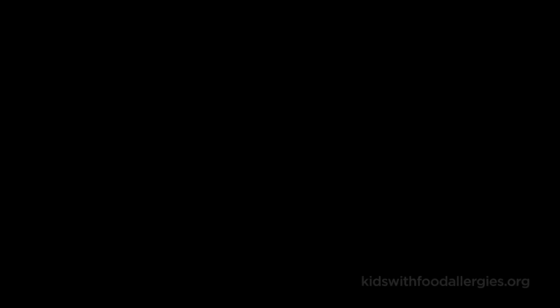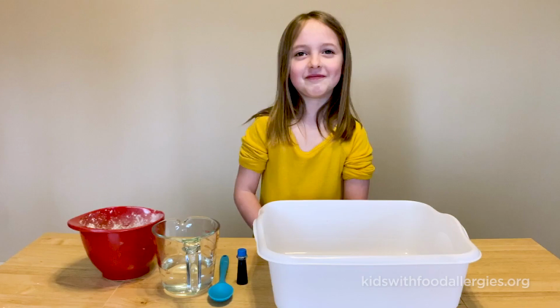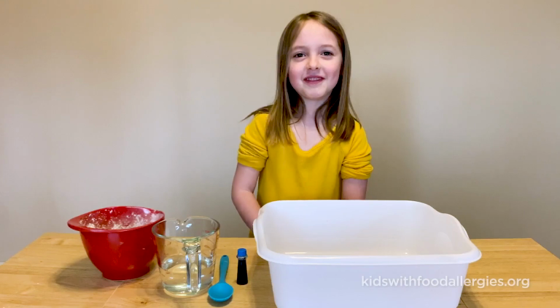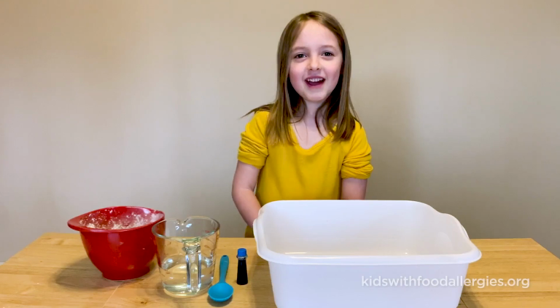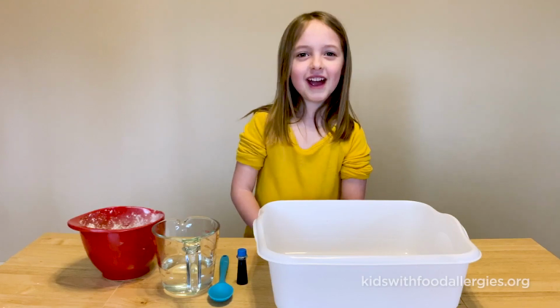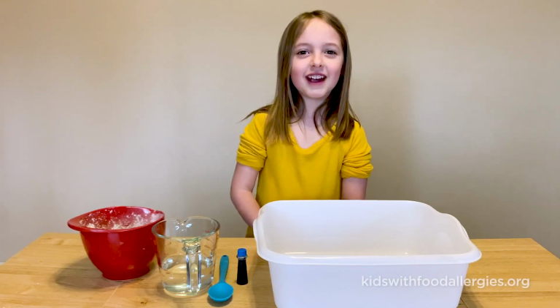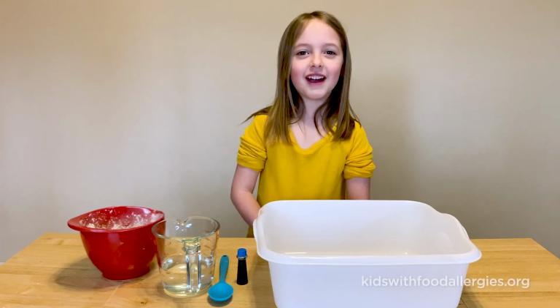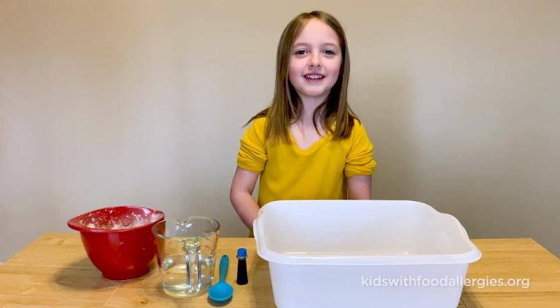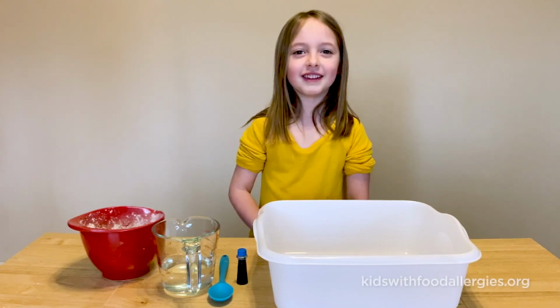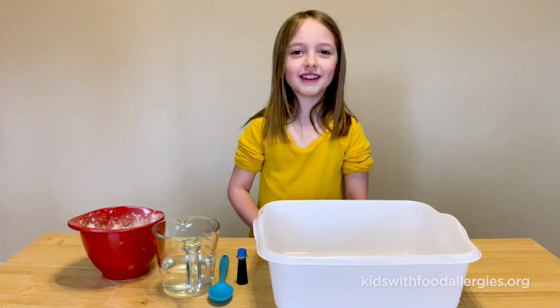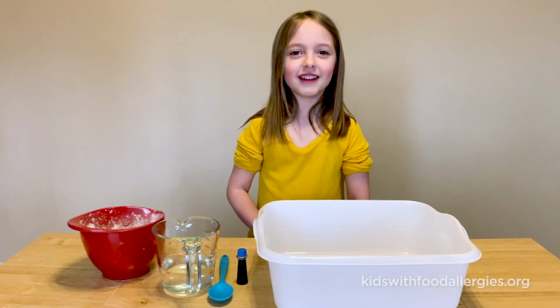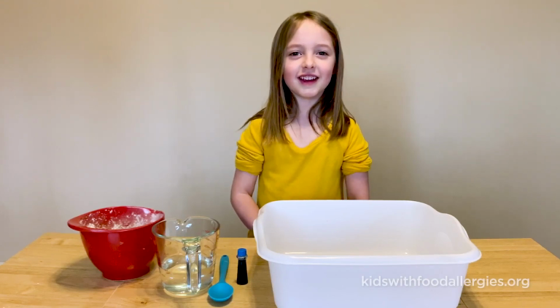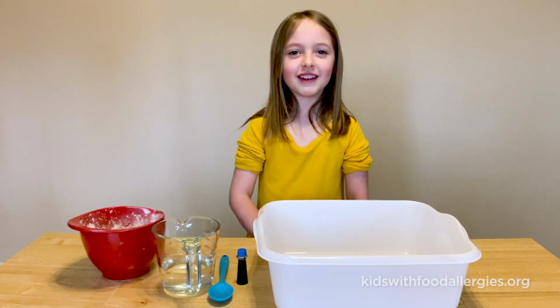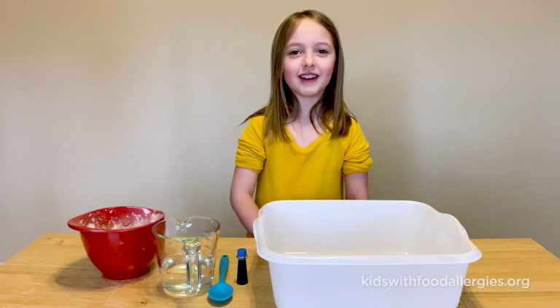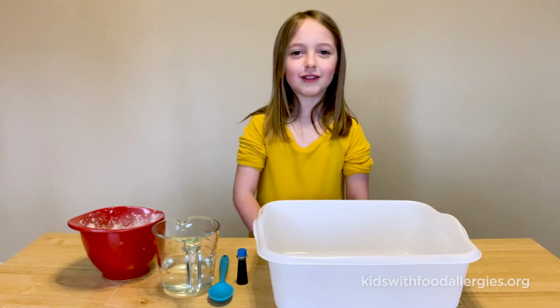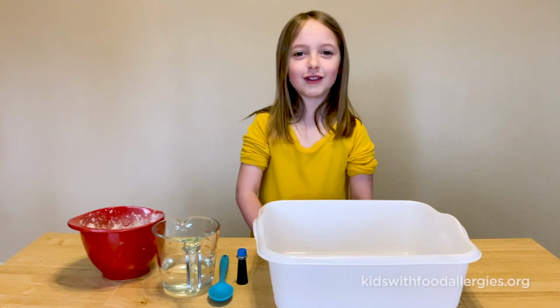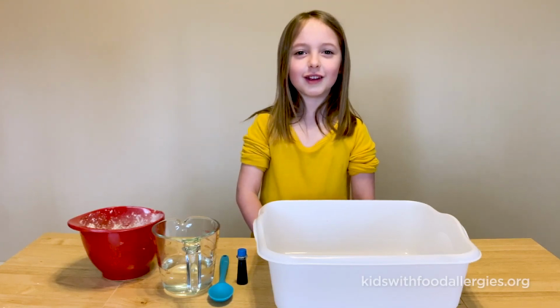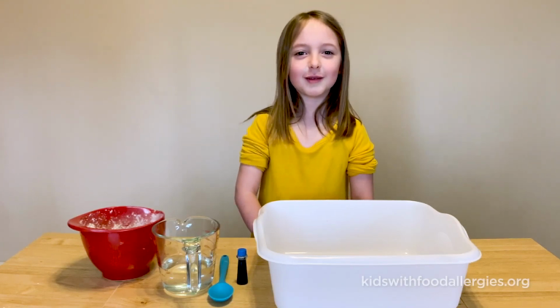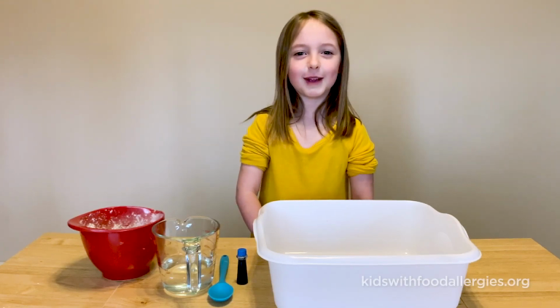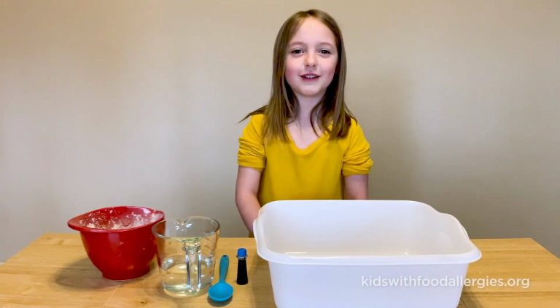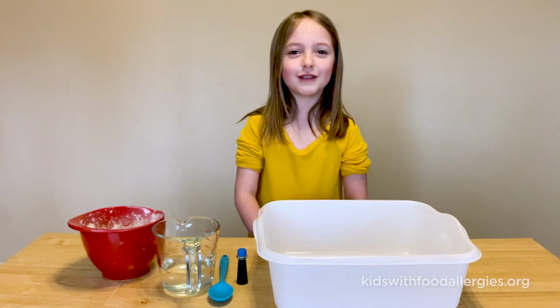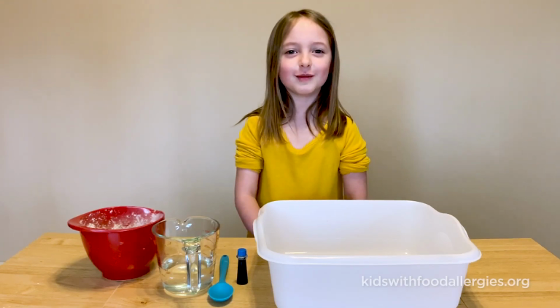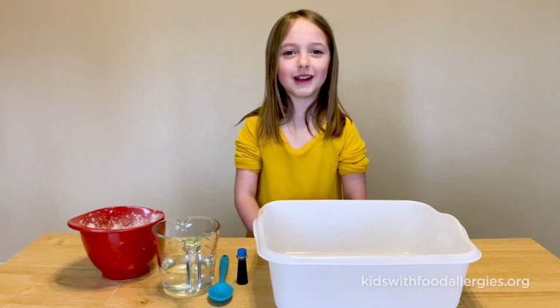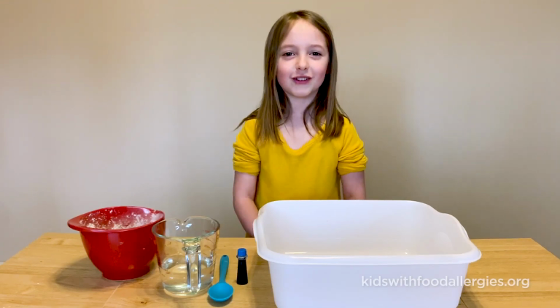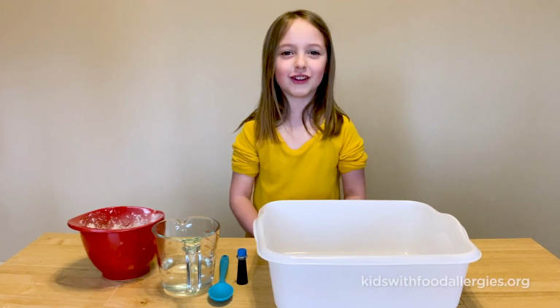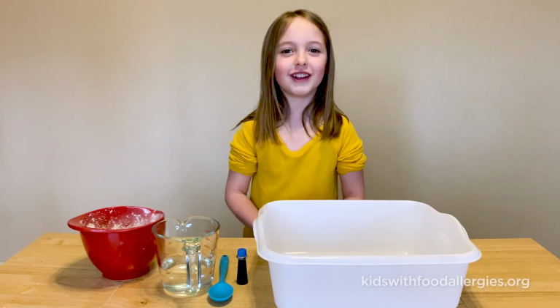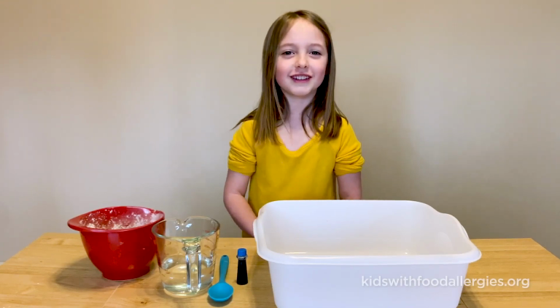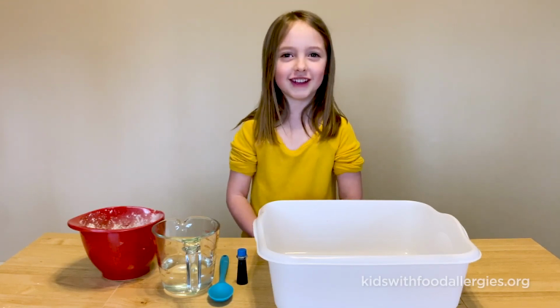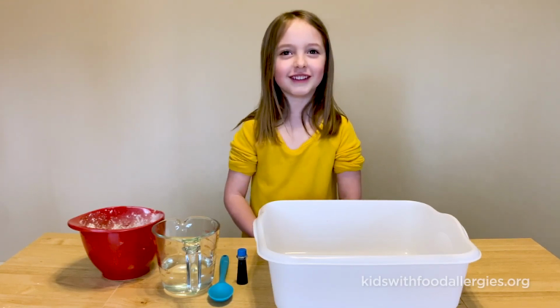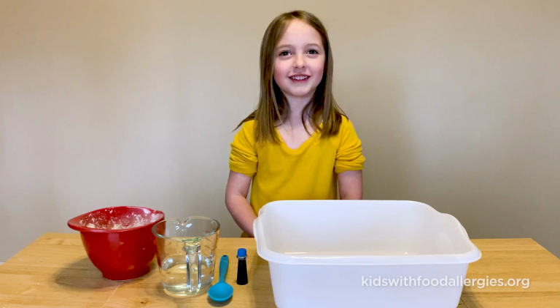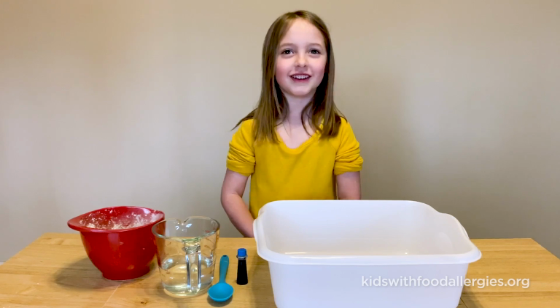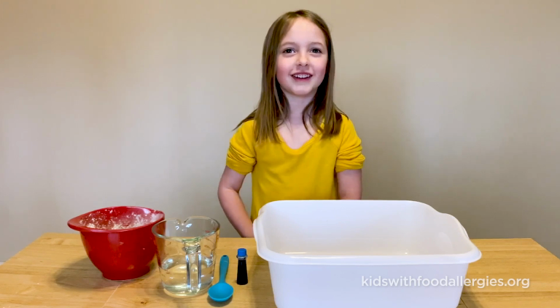Hi guys, this is Elena's house. We're going to make food plugs, so let's get started.